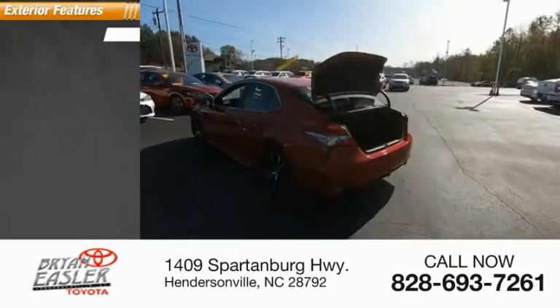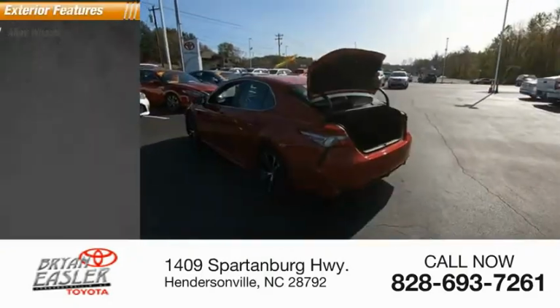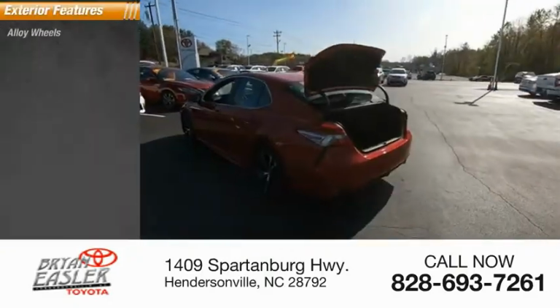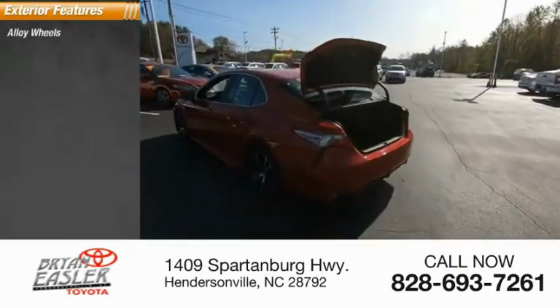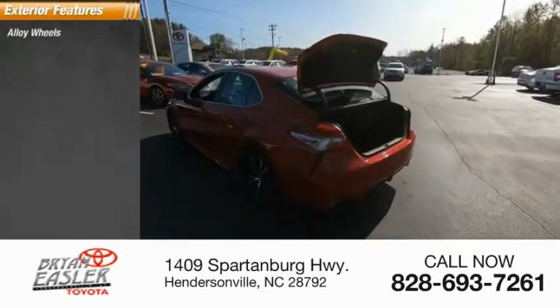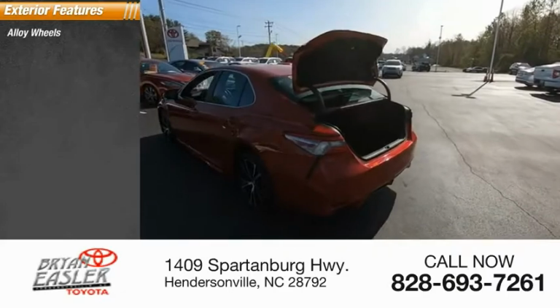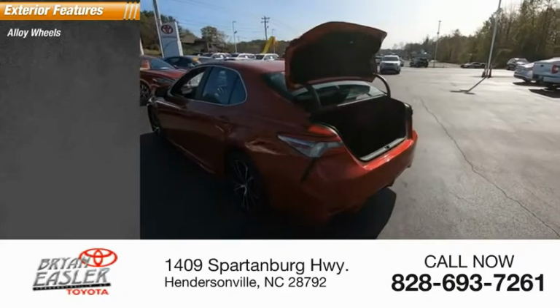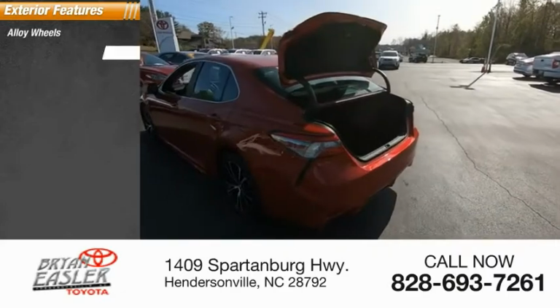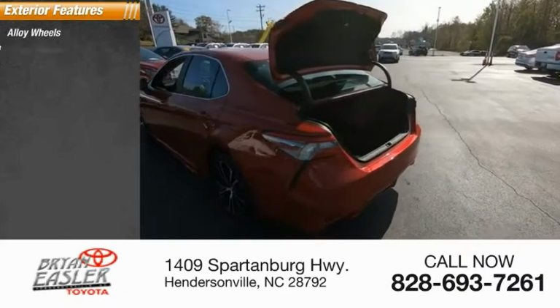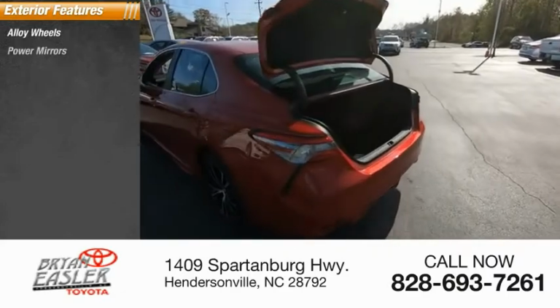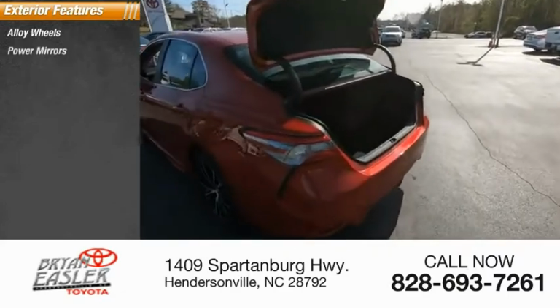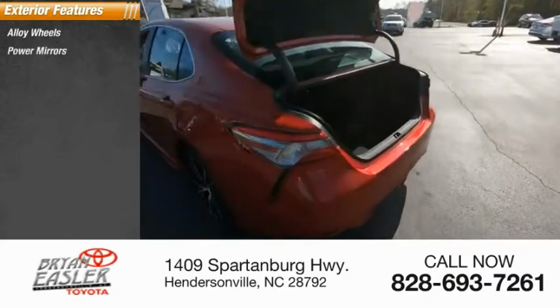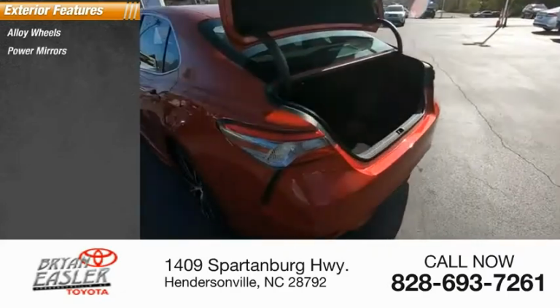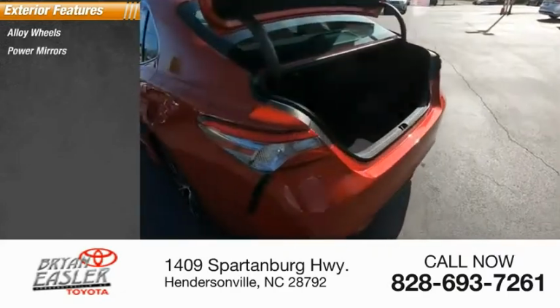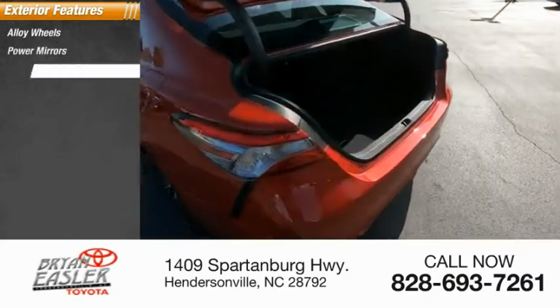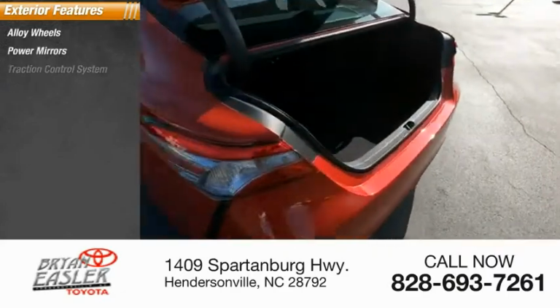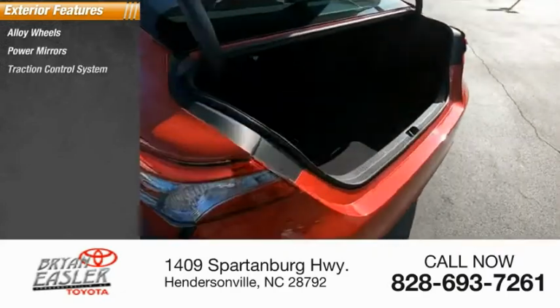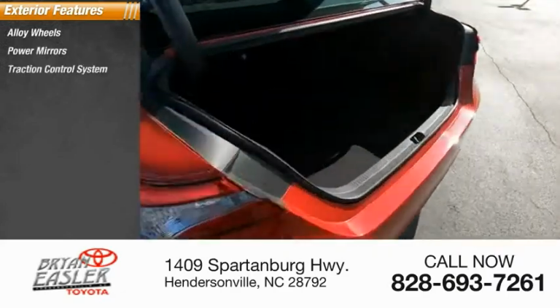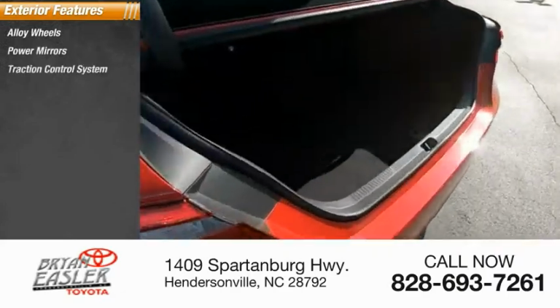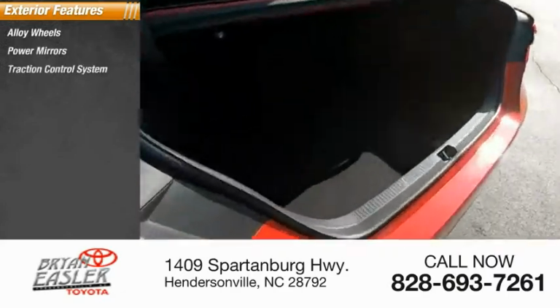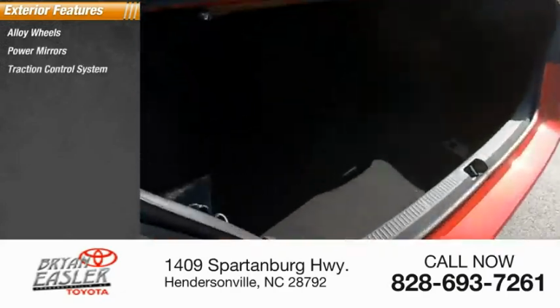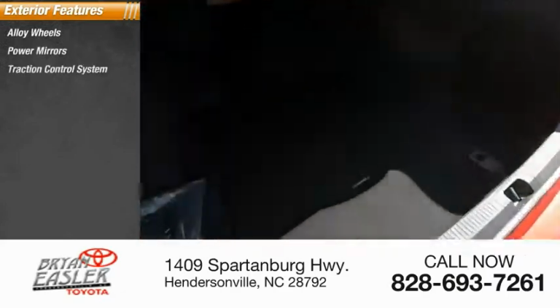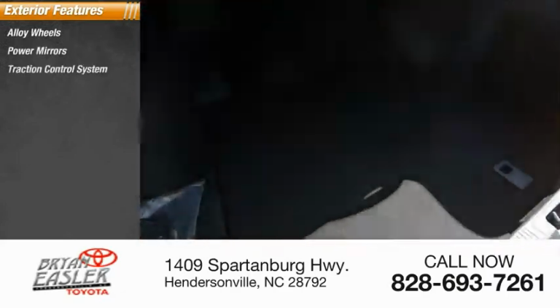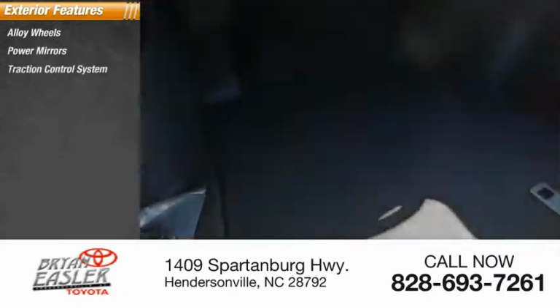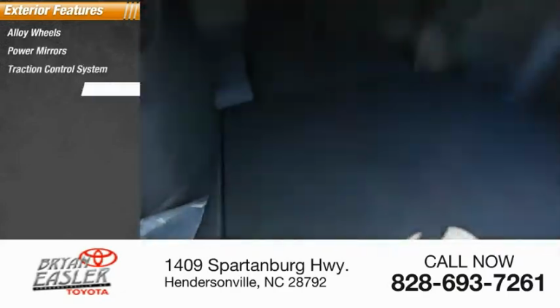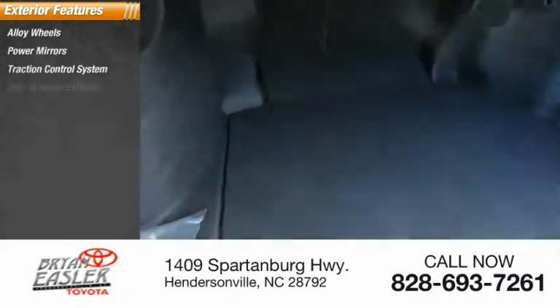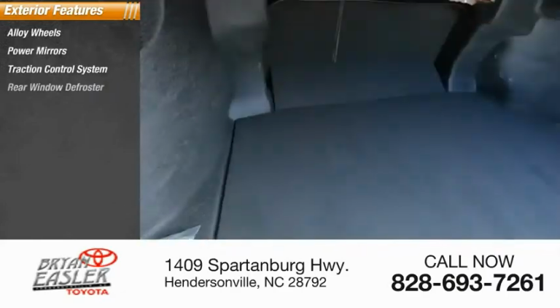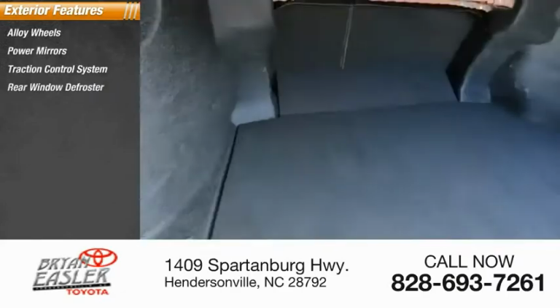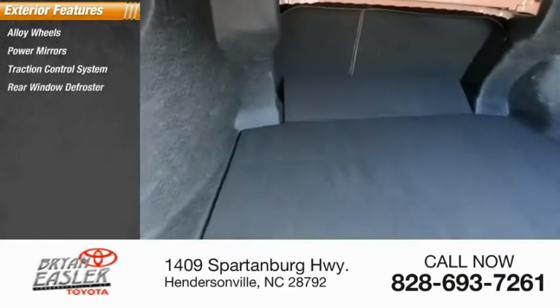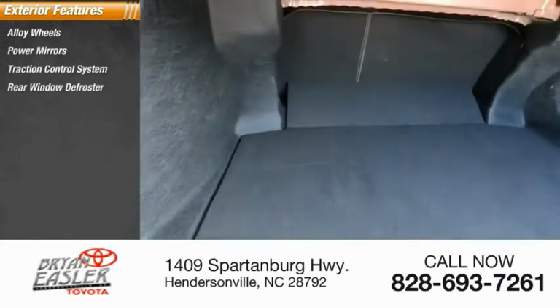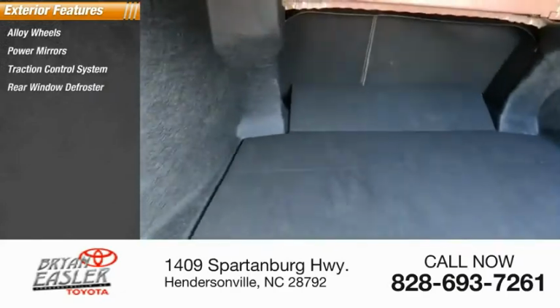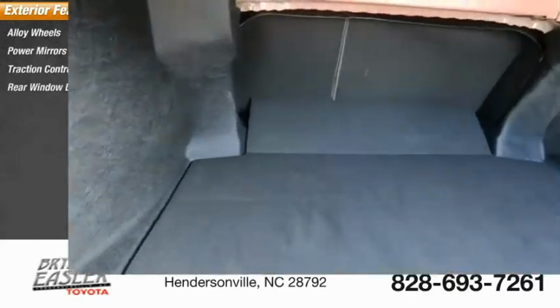Alloy wheels, power mirrors, traction control system, rear window defroster.